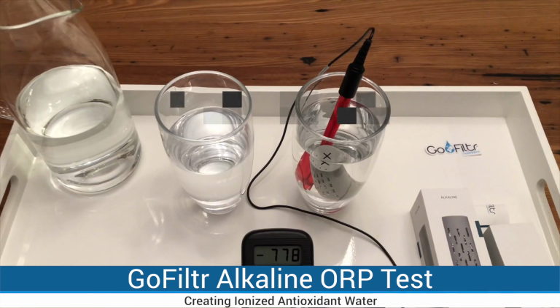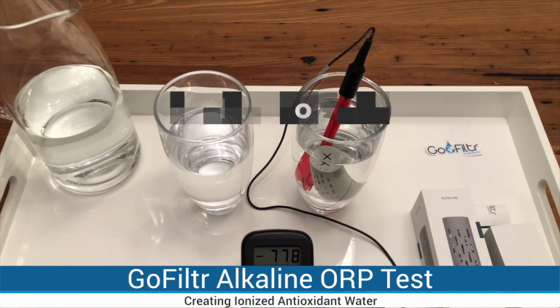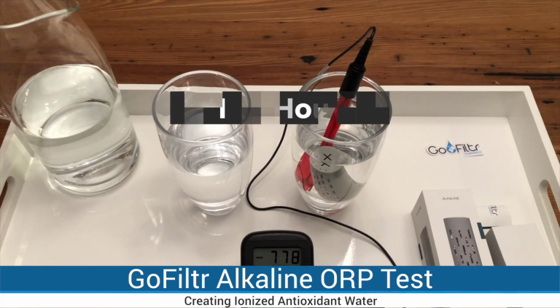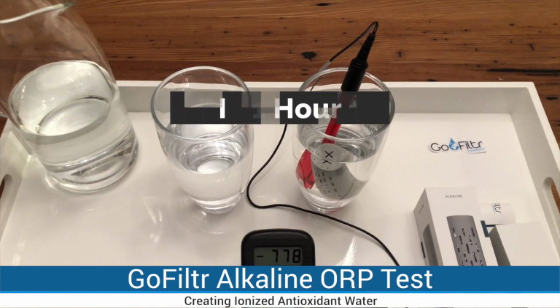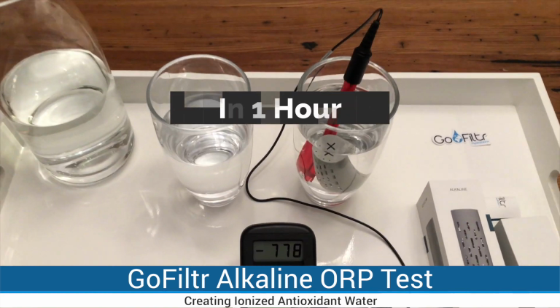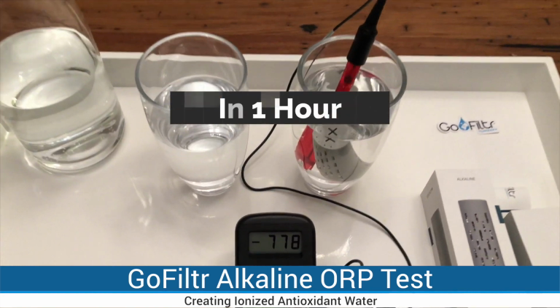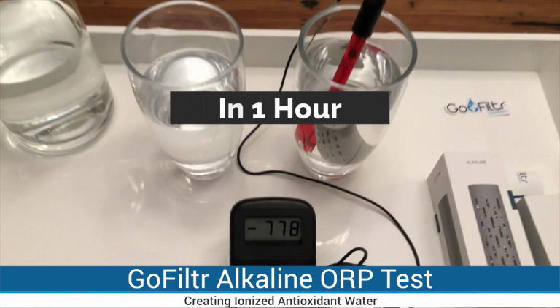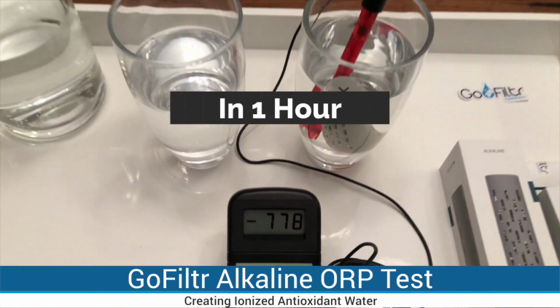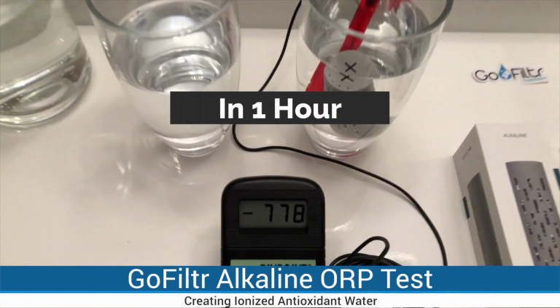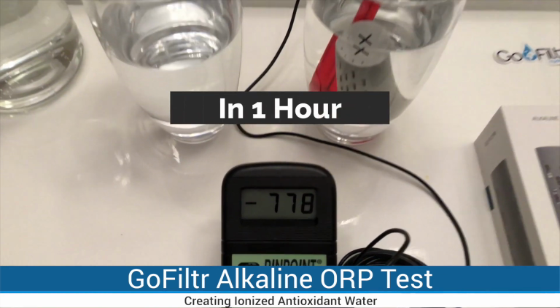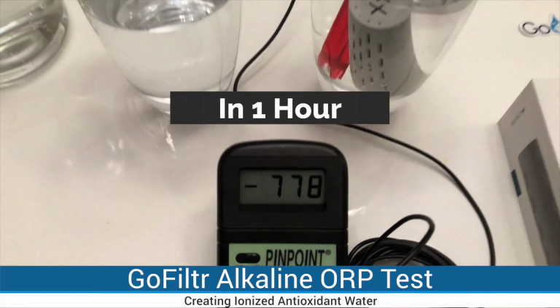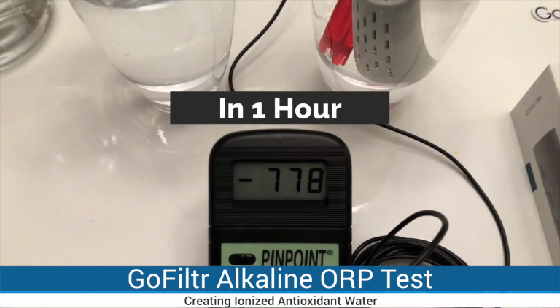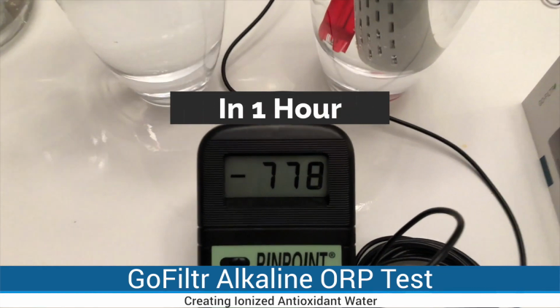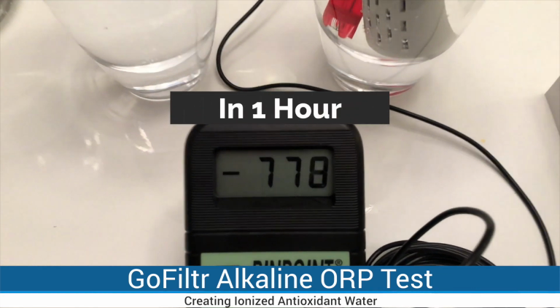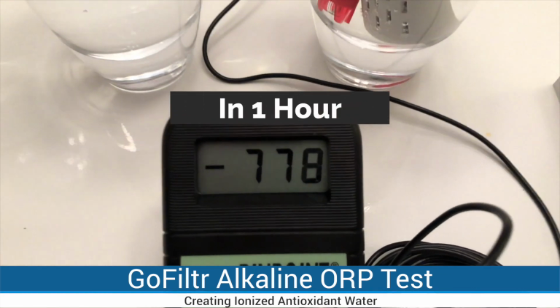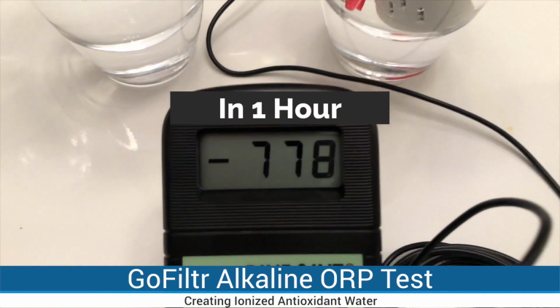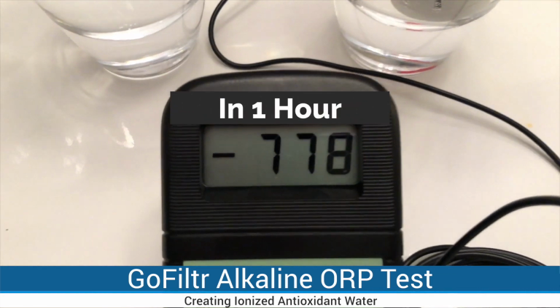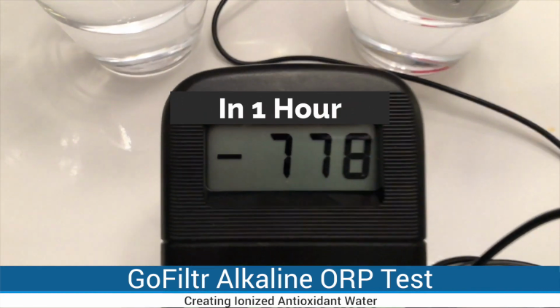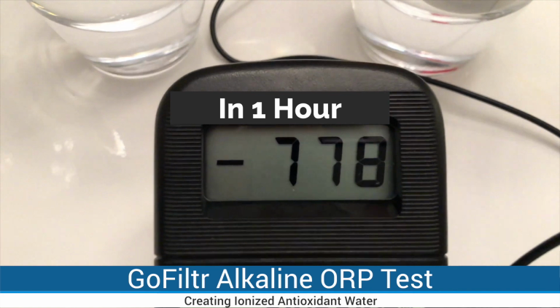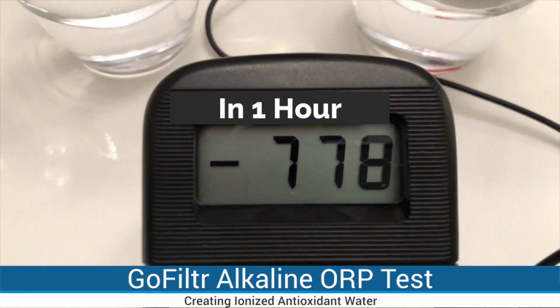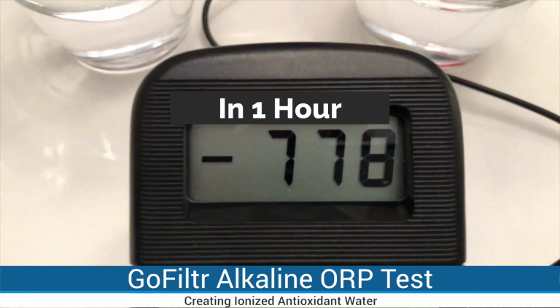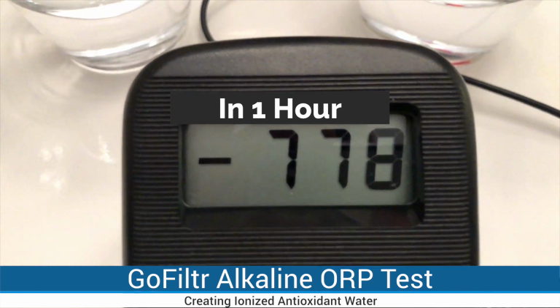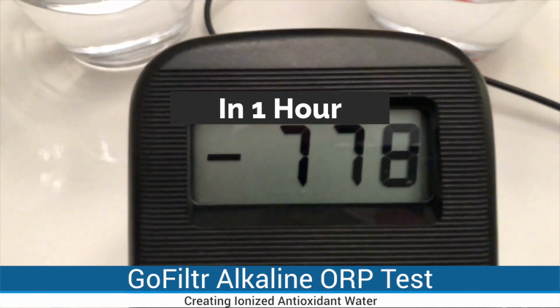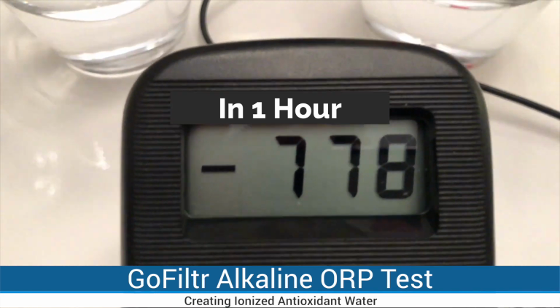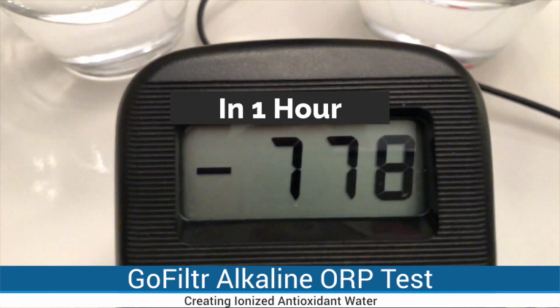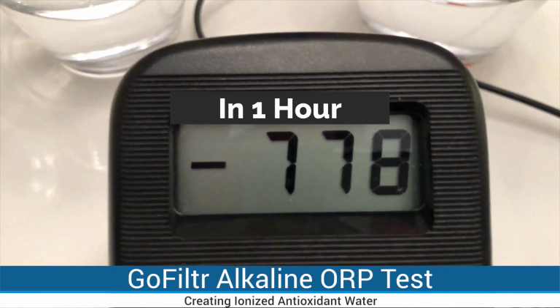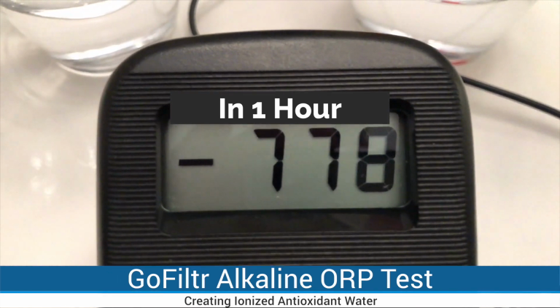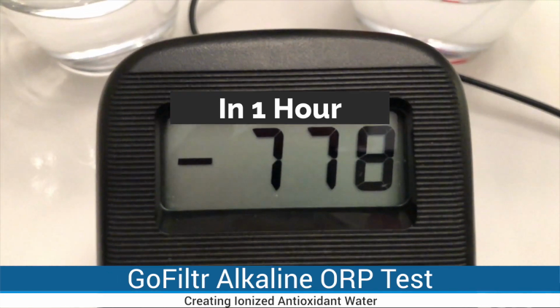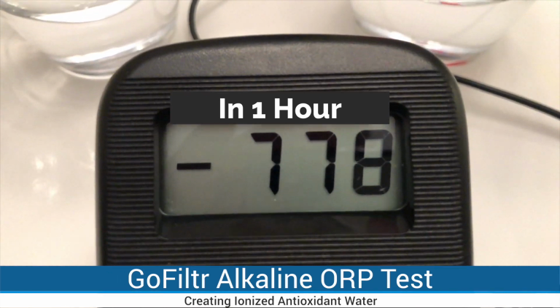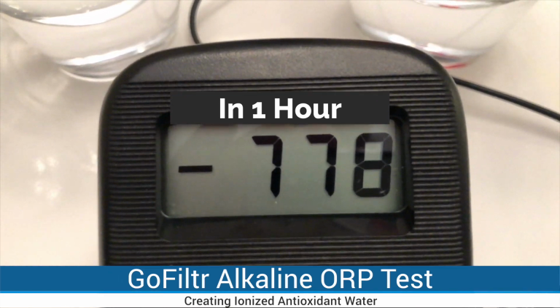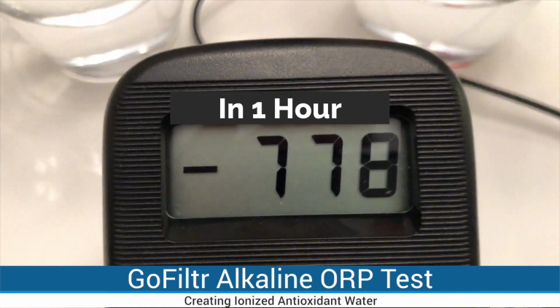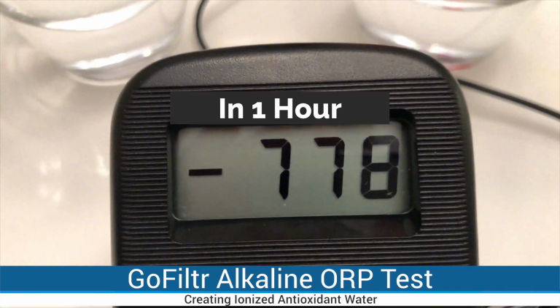At the one-hour mark, the ORP has settled at minus 413.